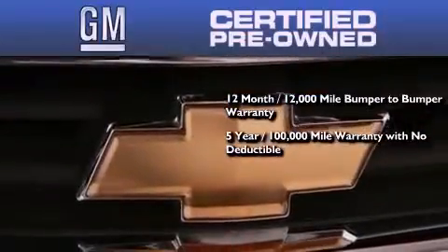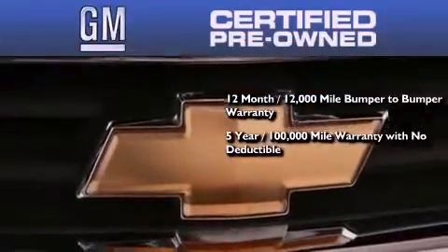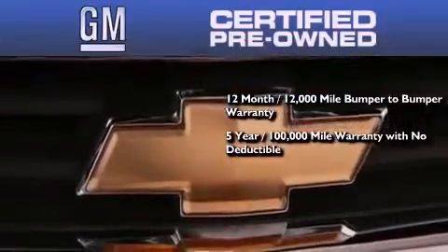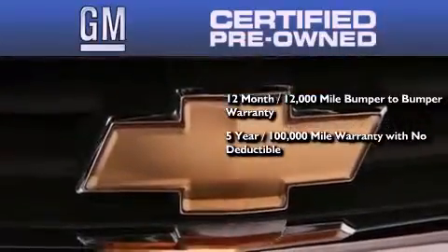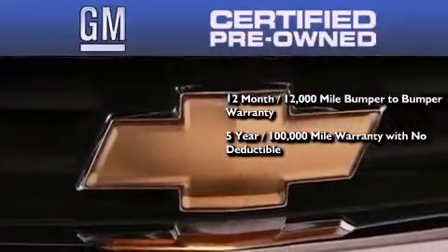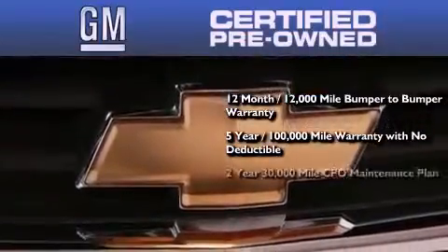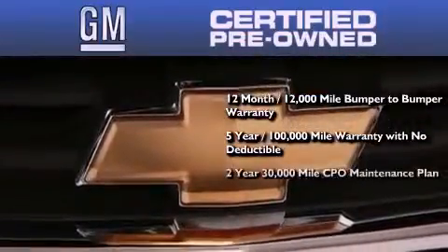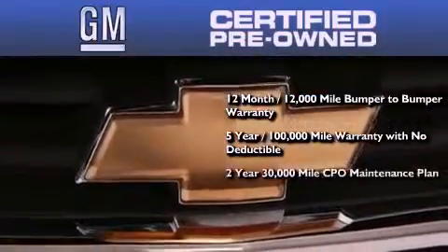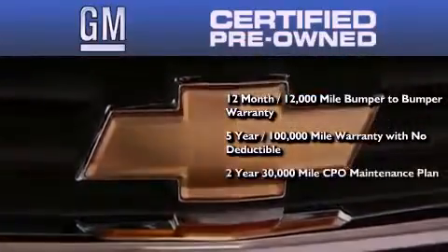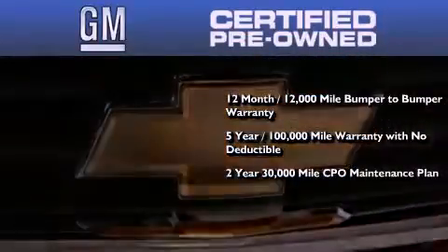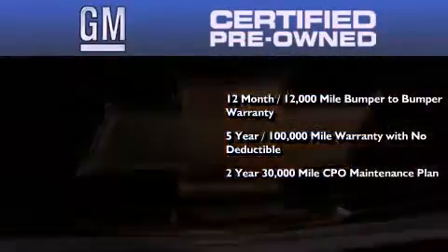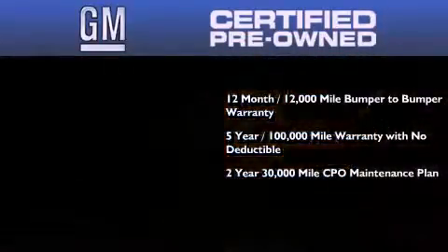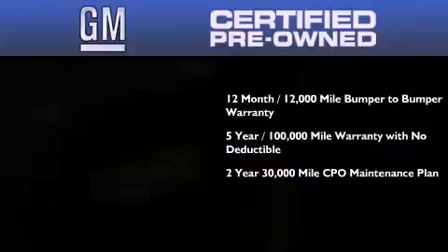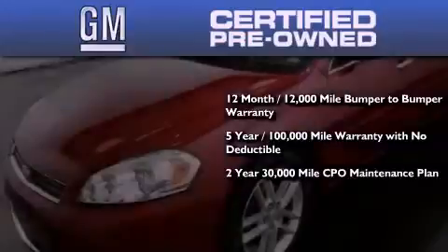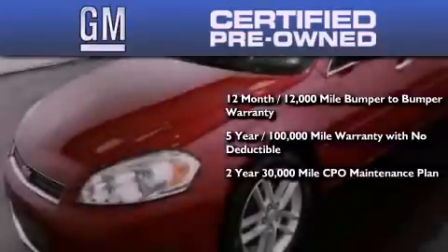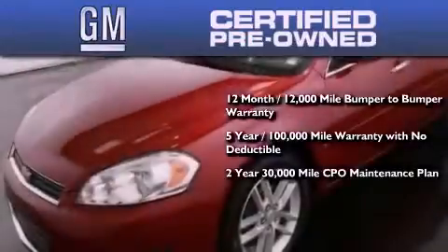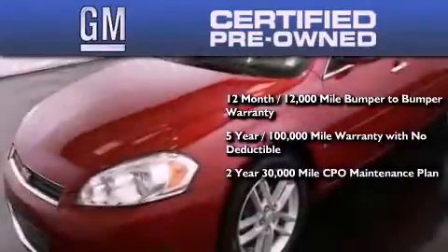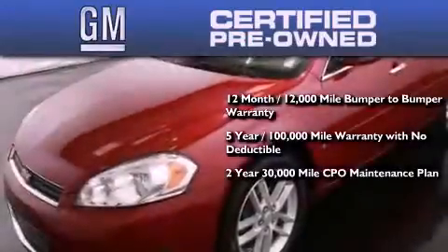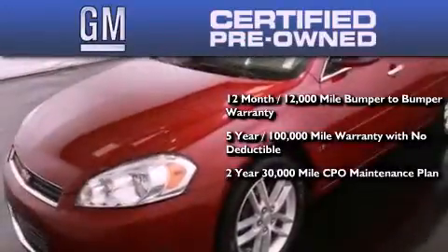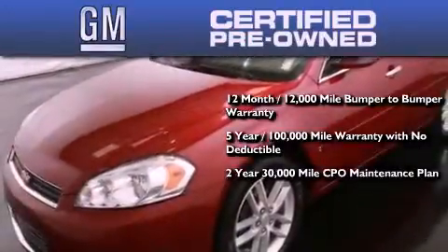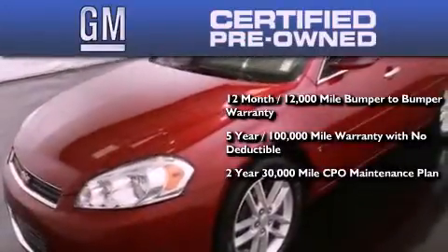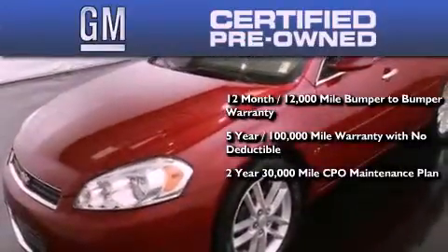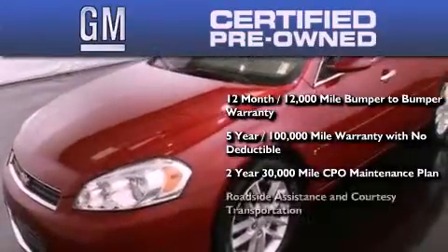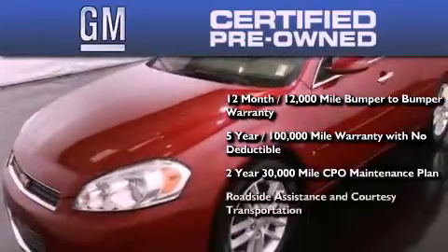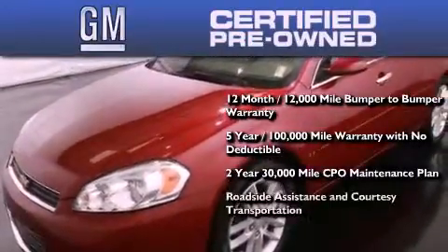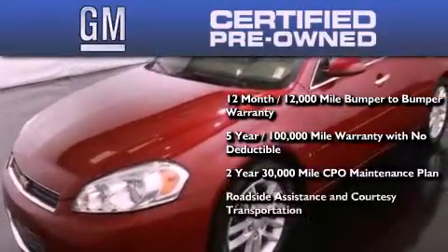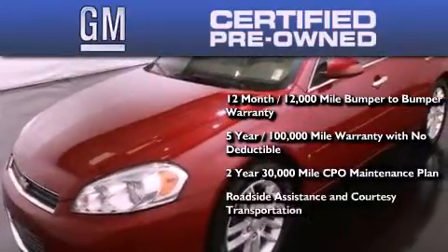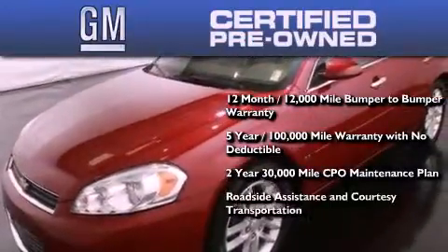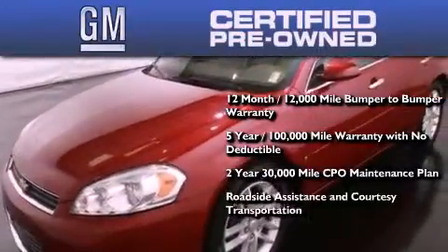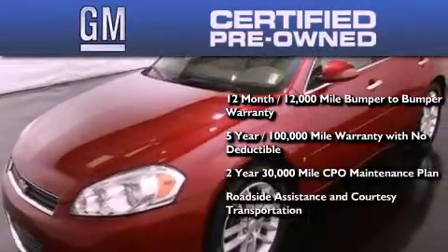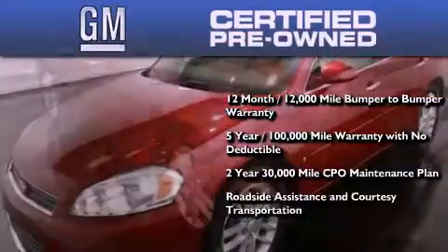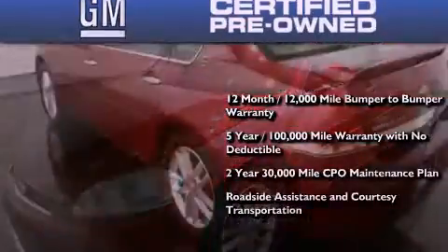You also receive a 2-year, 30,000-mile standard CPO maintenance plan, plus roadside assistance and courtesy transportation.